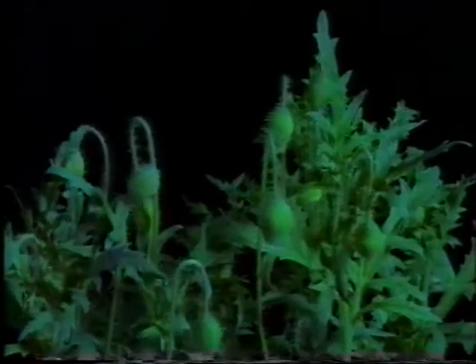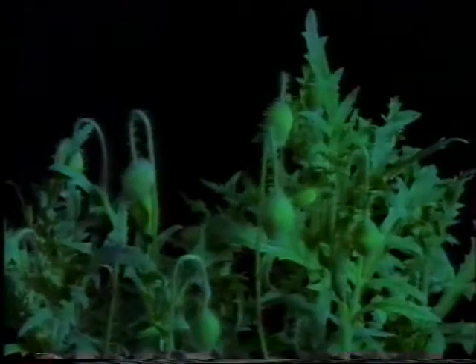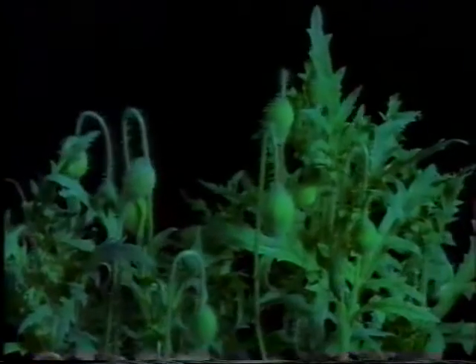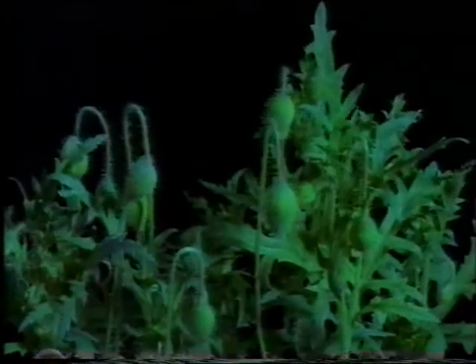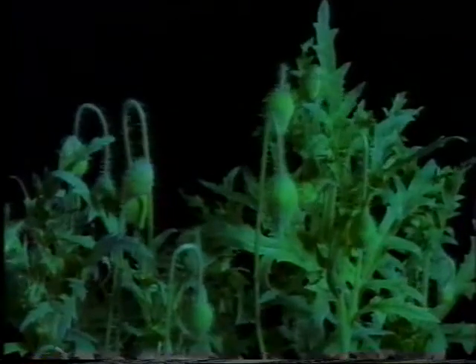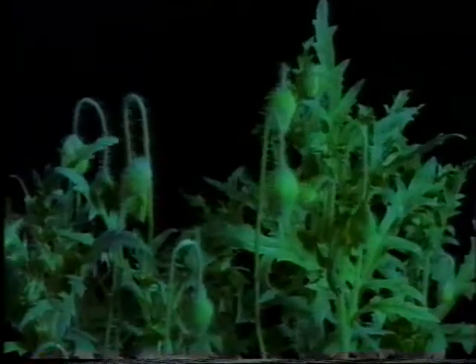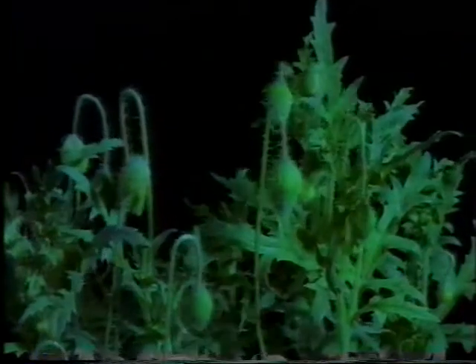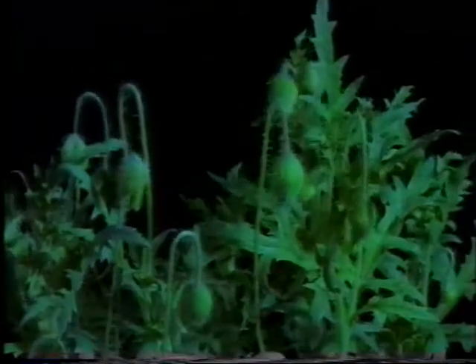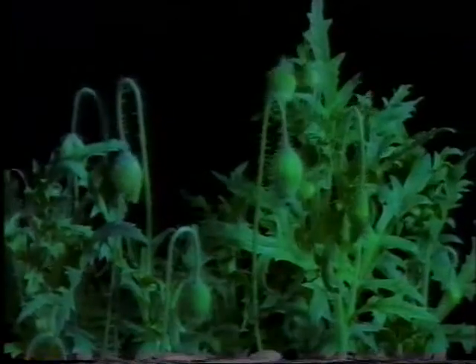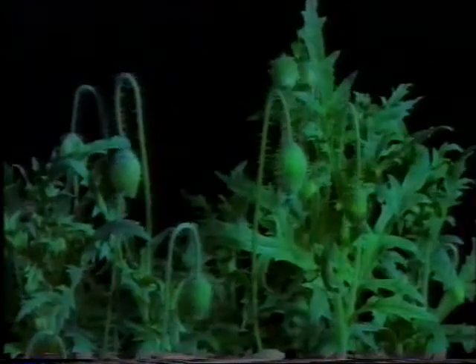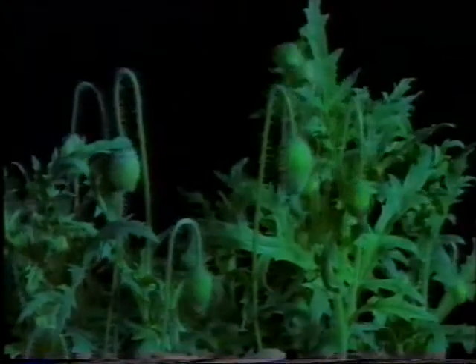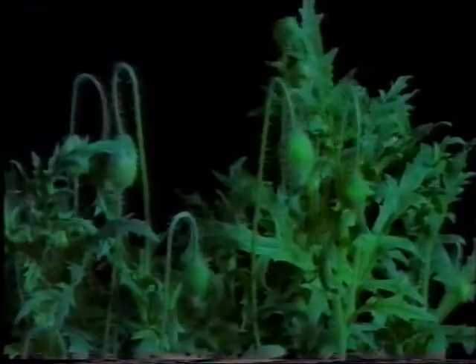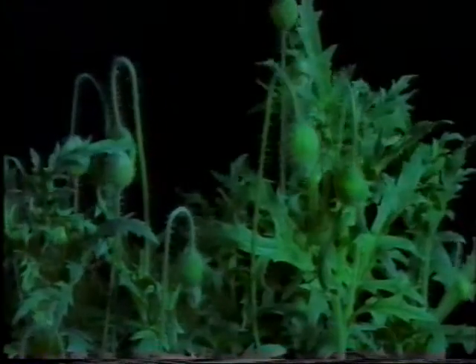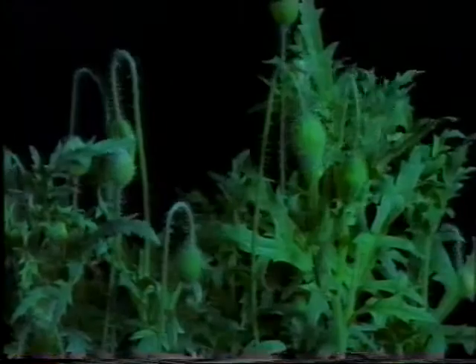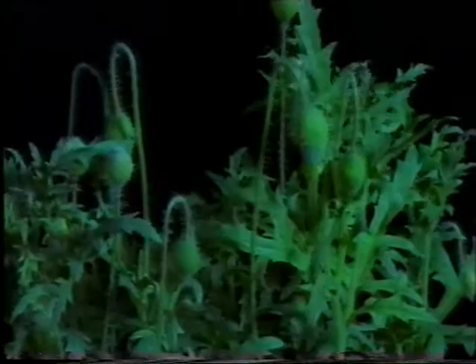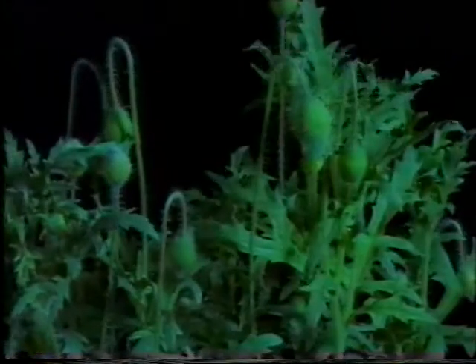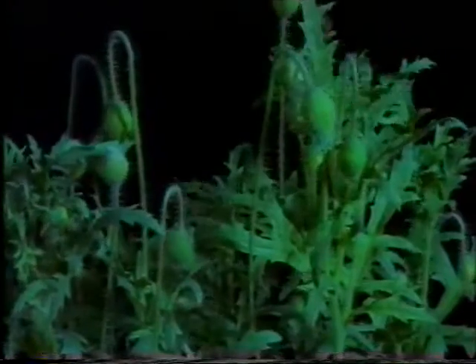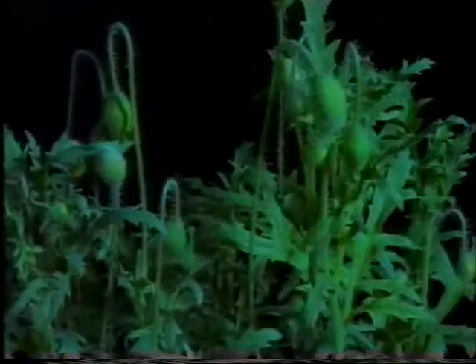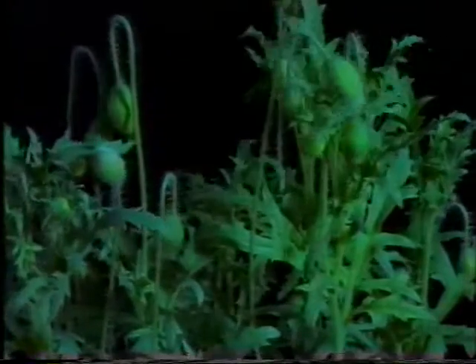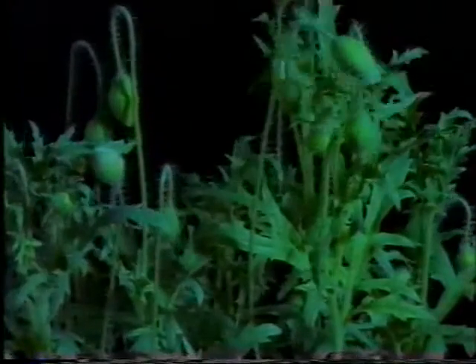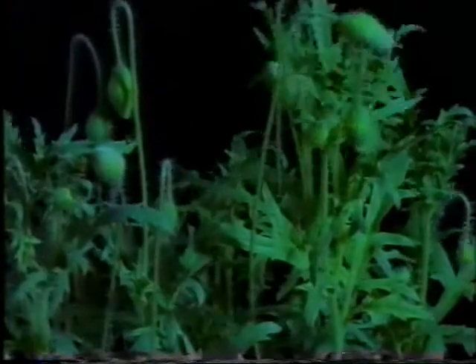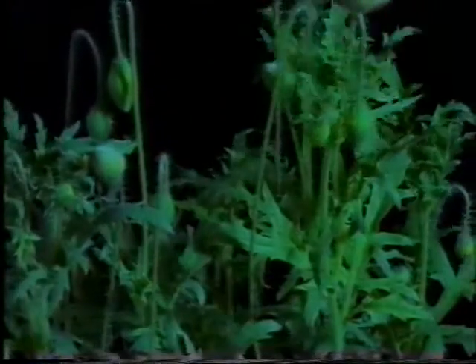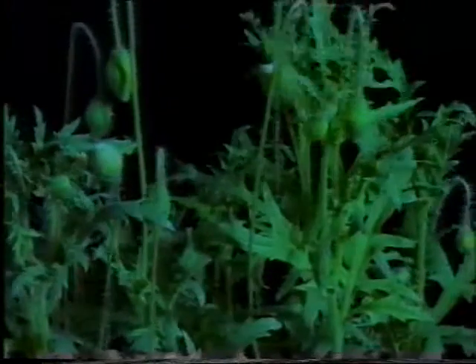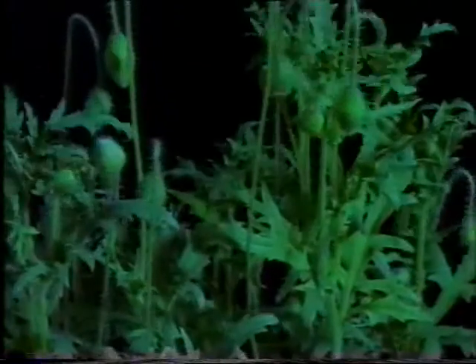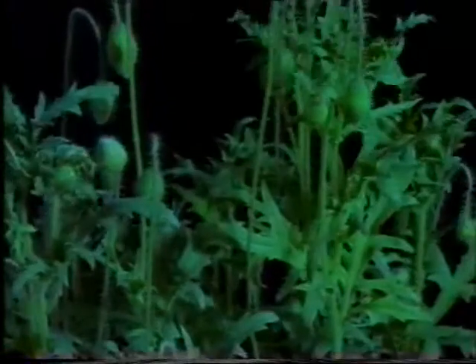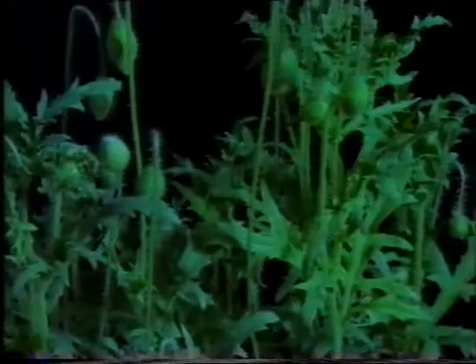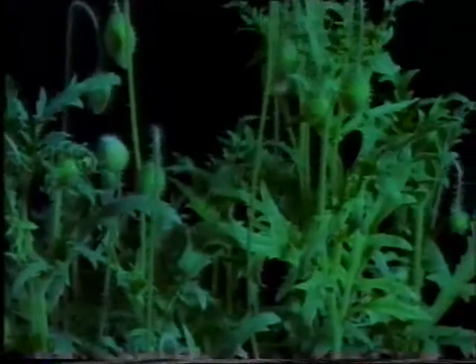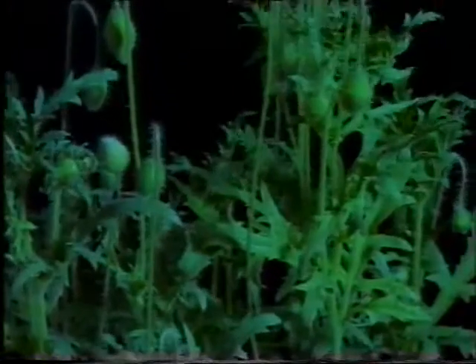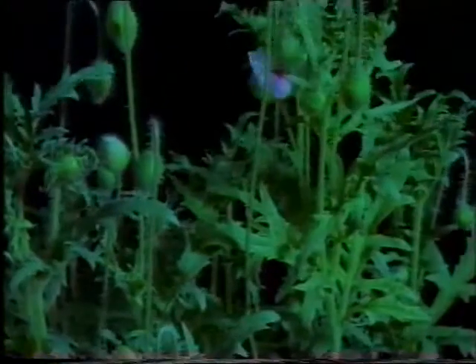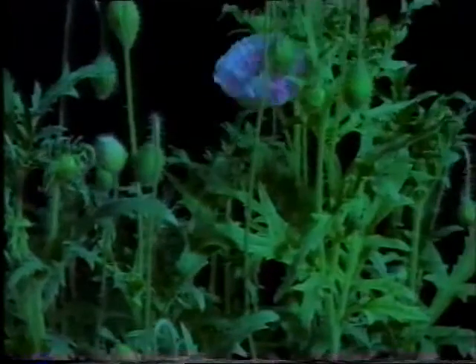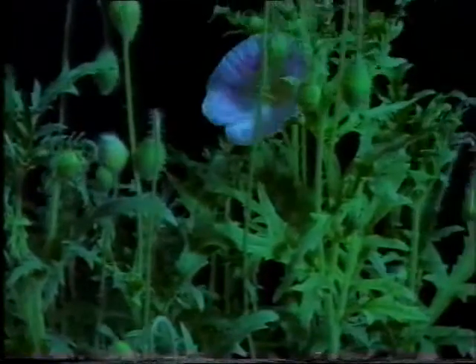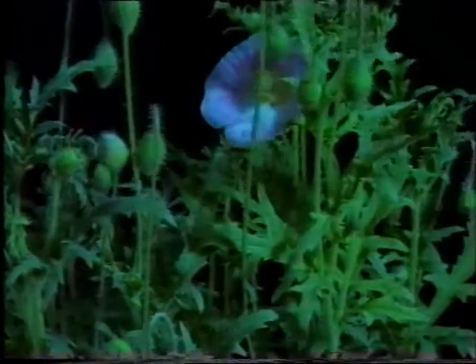Have you ever wondered what makes plants grow? How do they decide when to develop flowers?